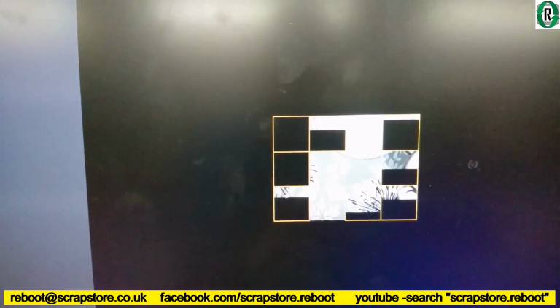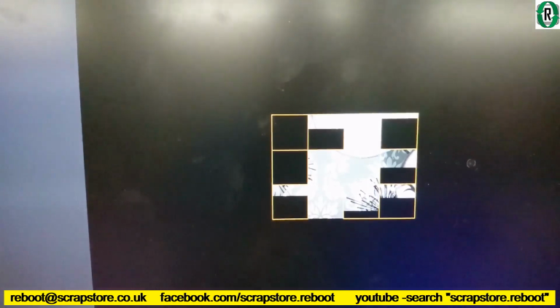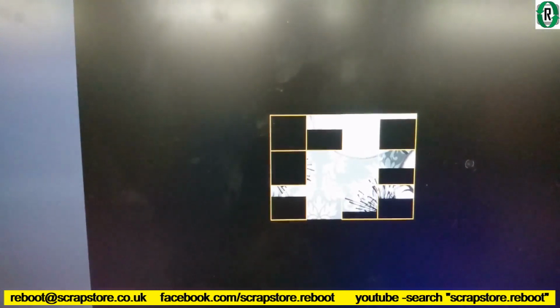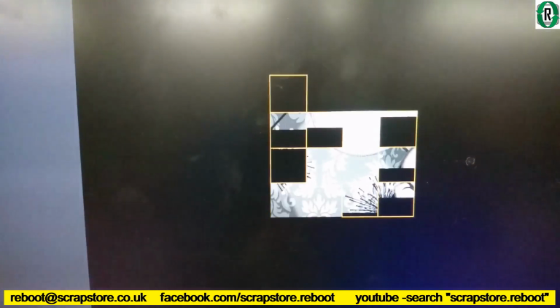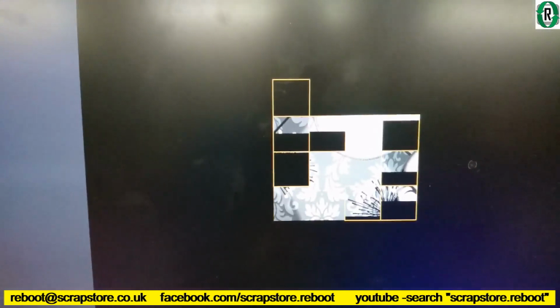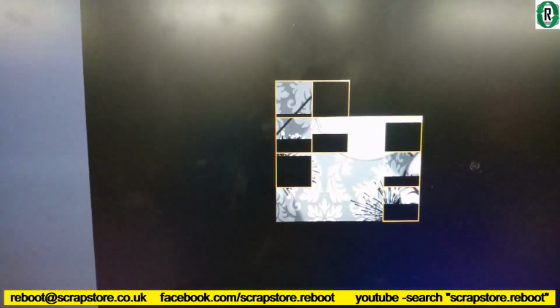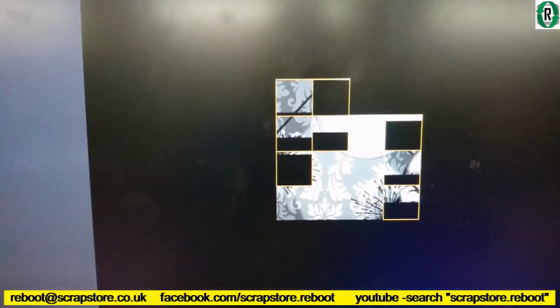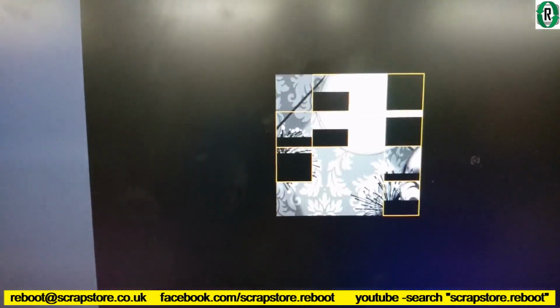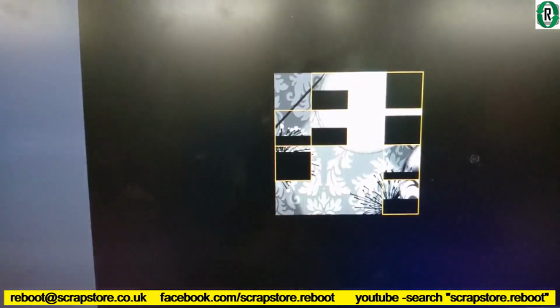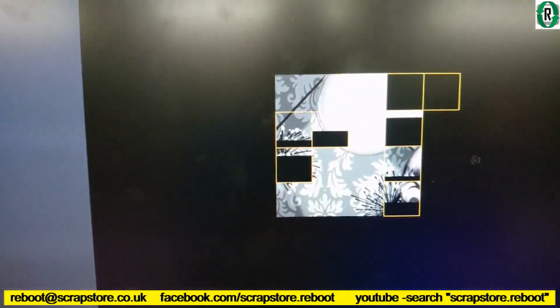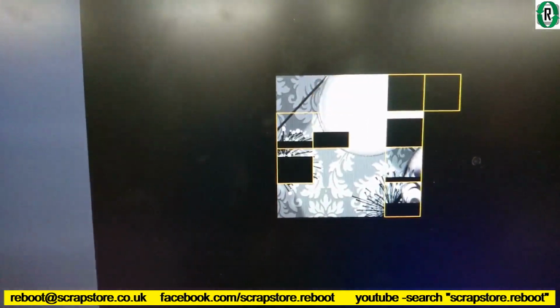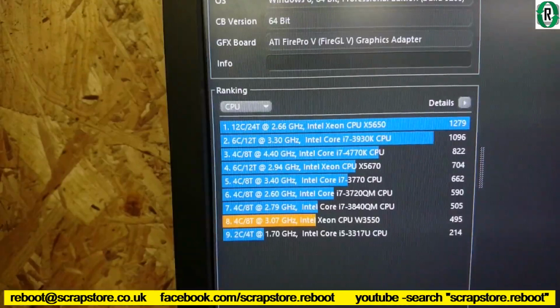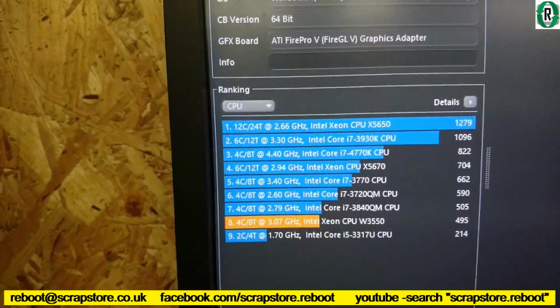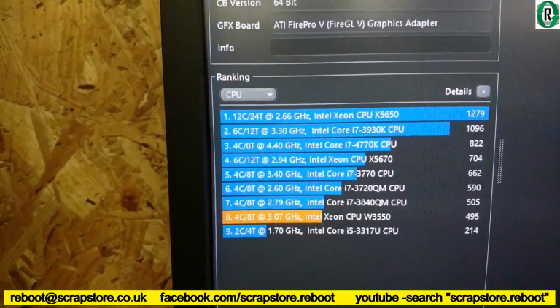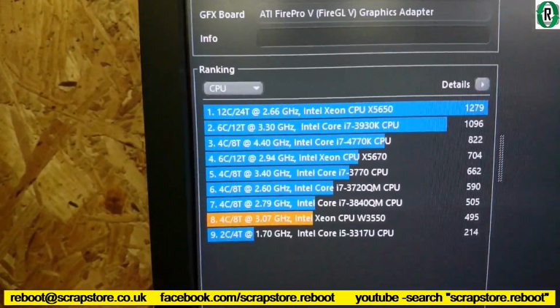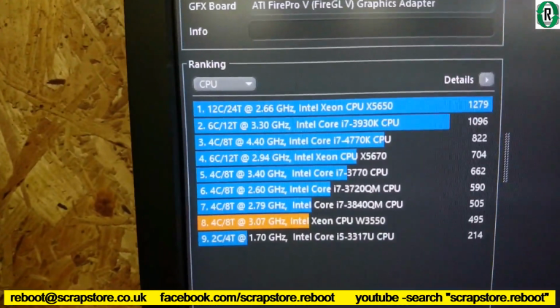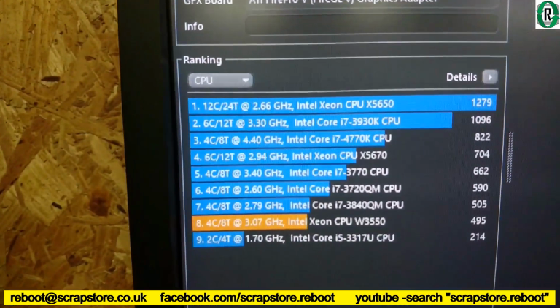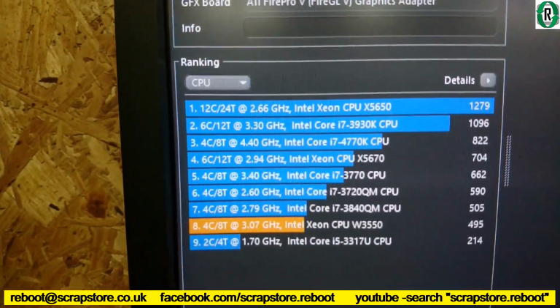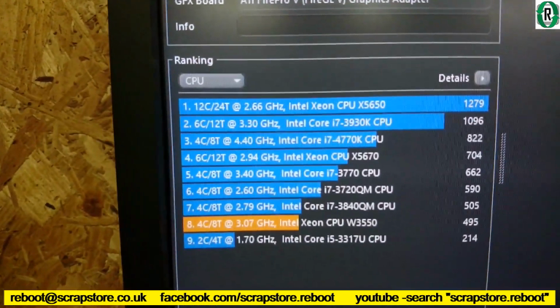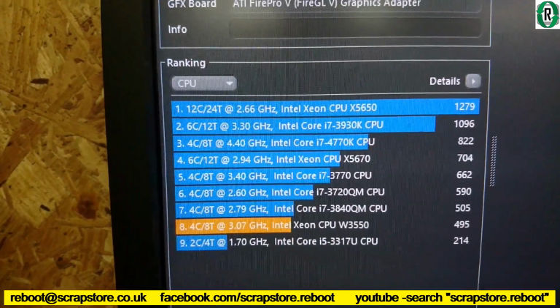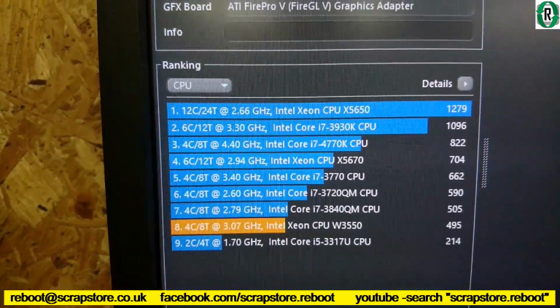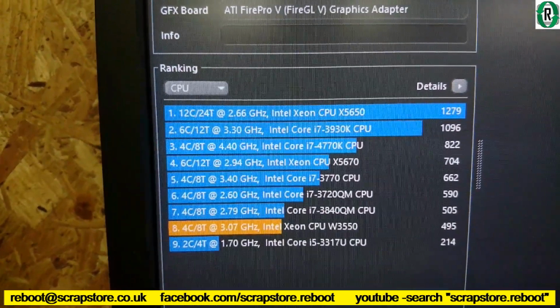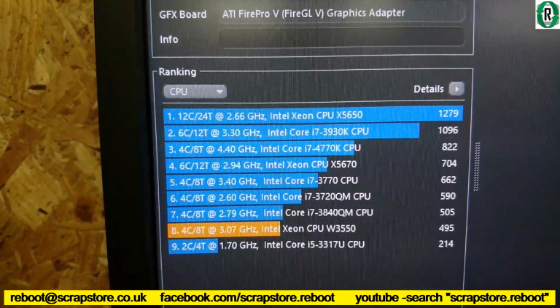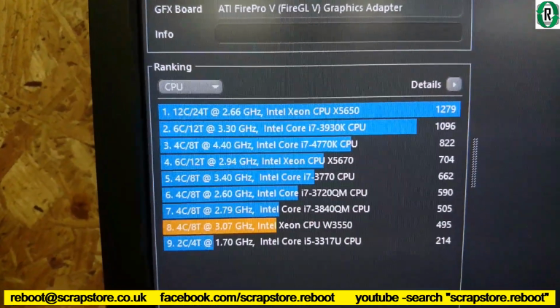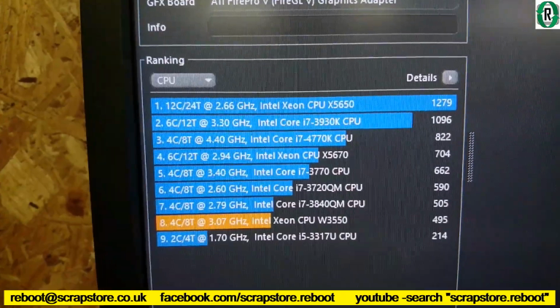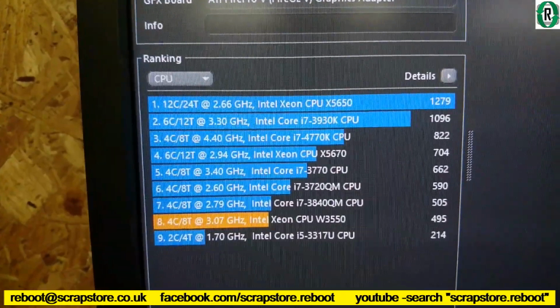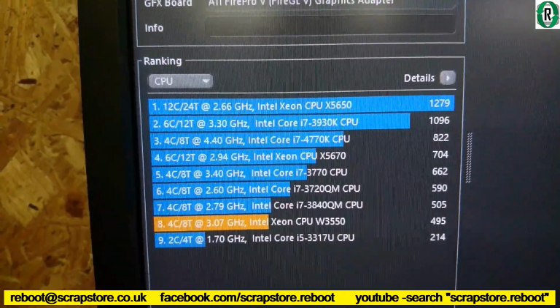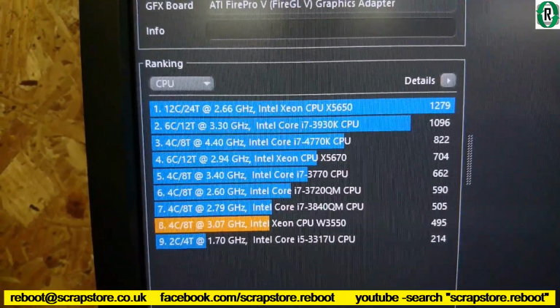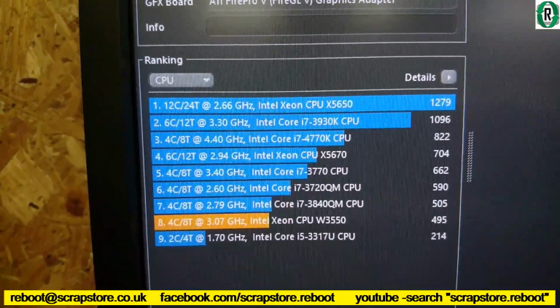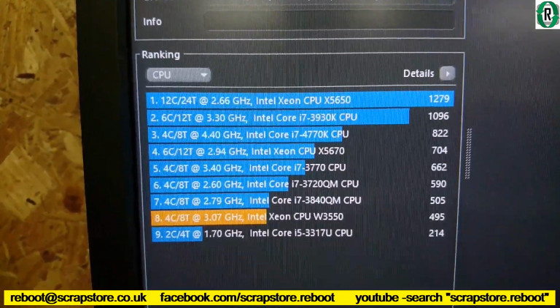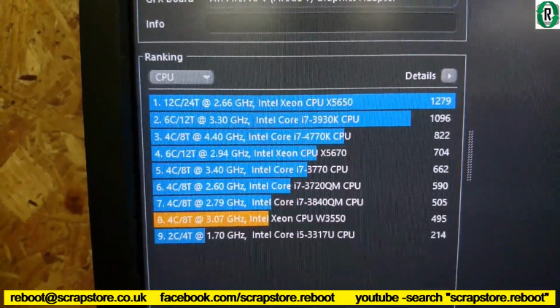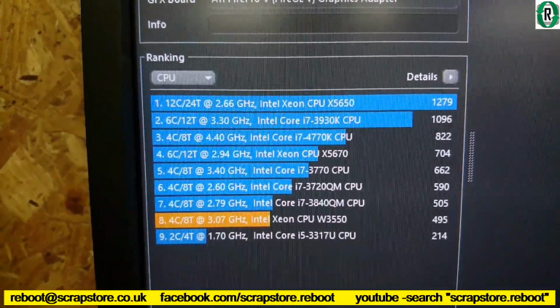There's your eight threads. Our W3550 only scores 495.